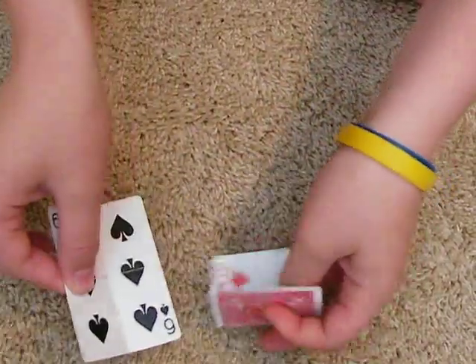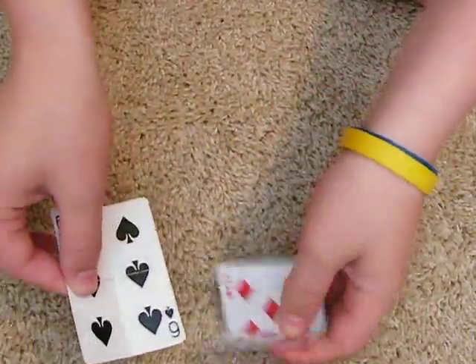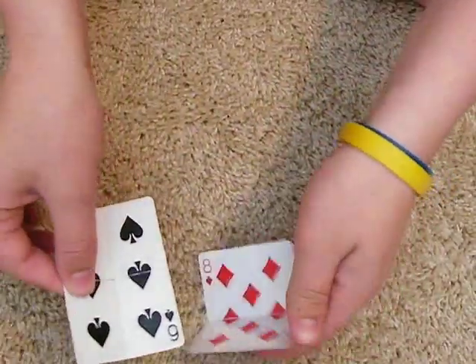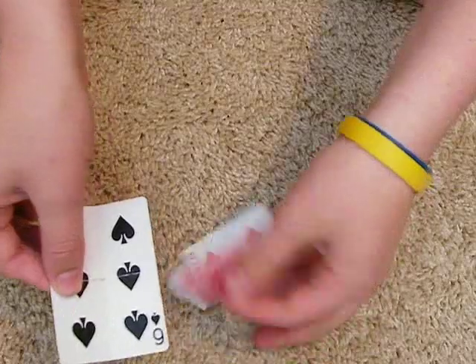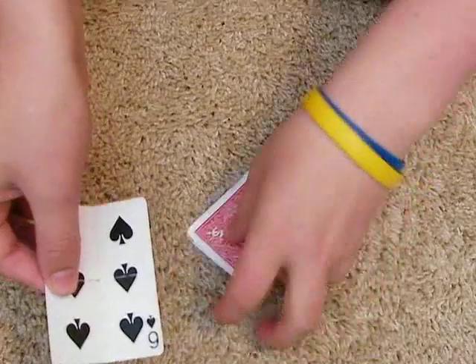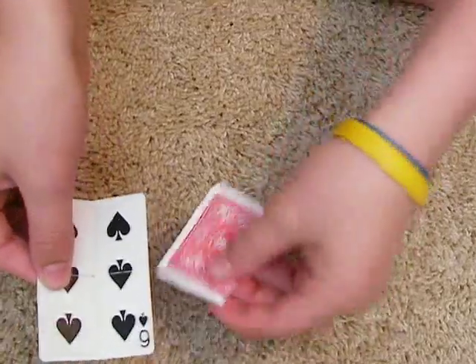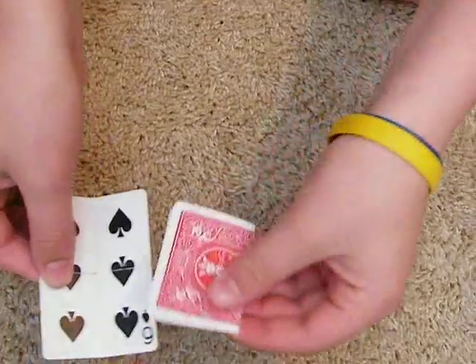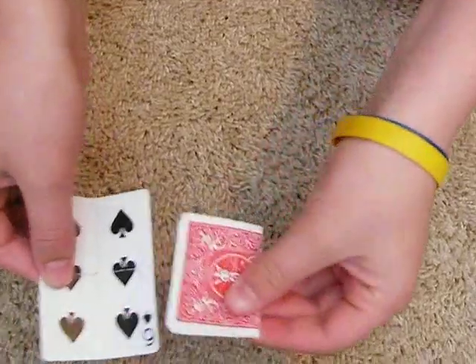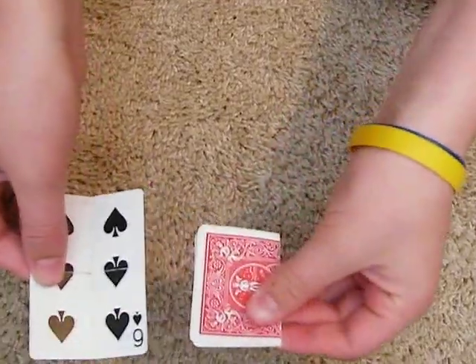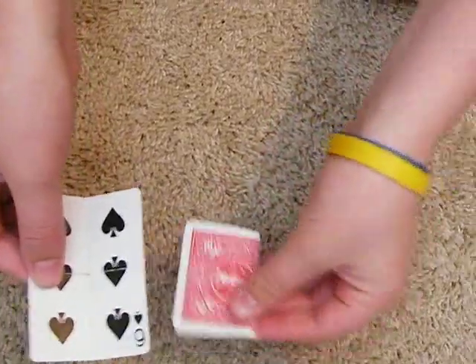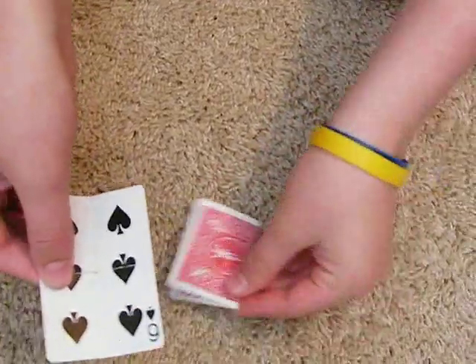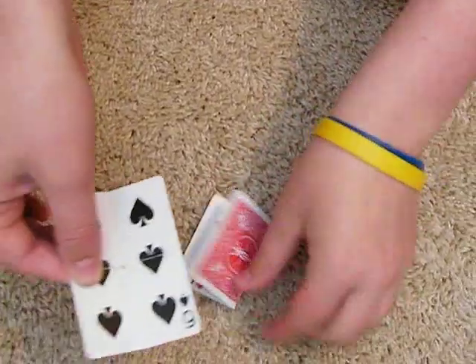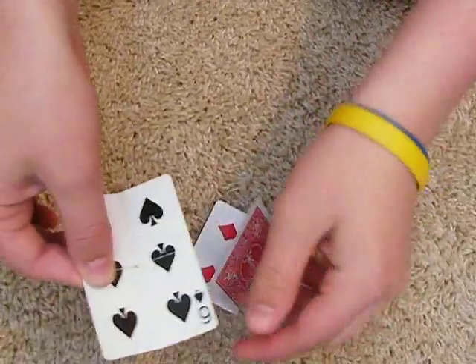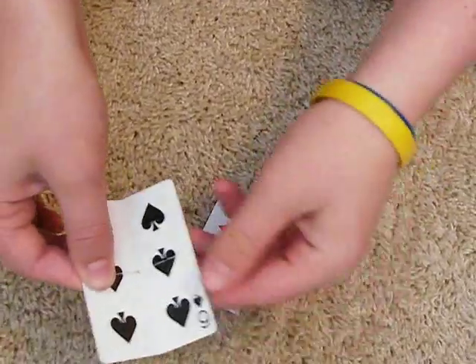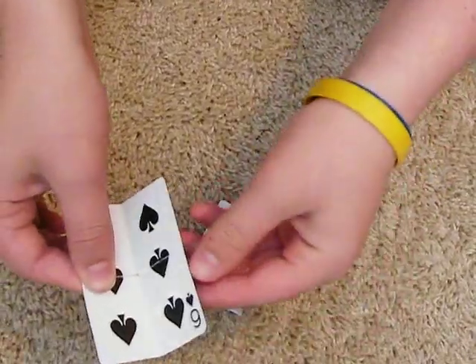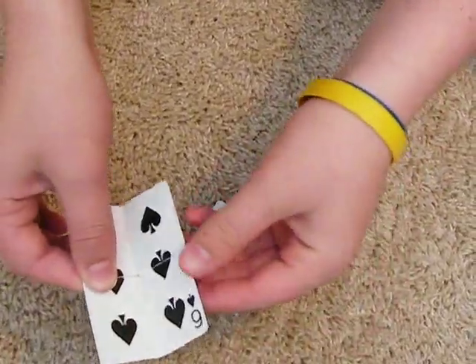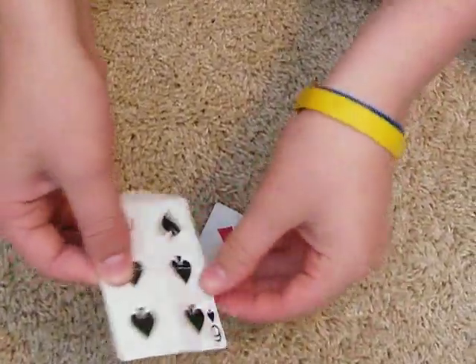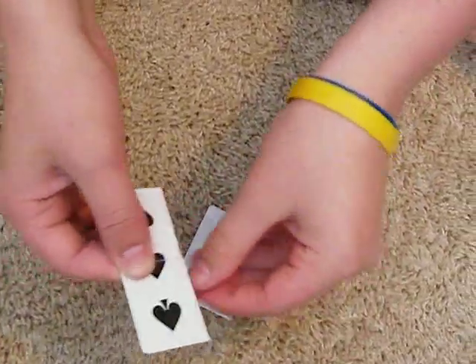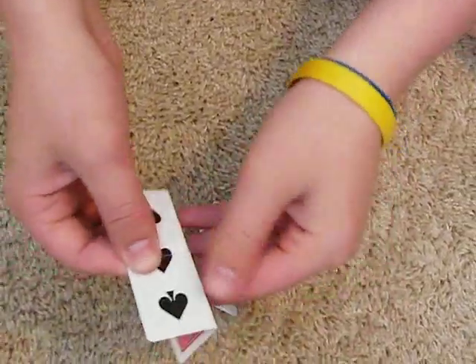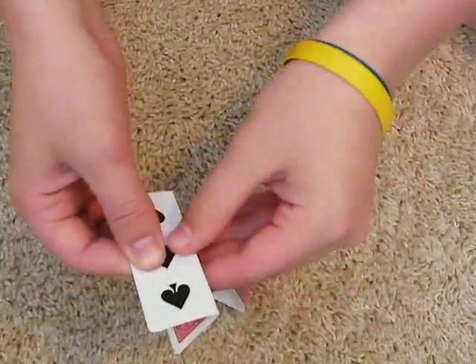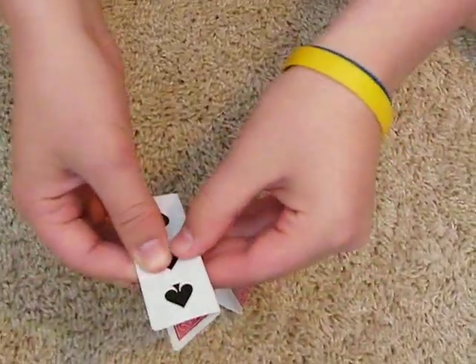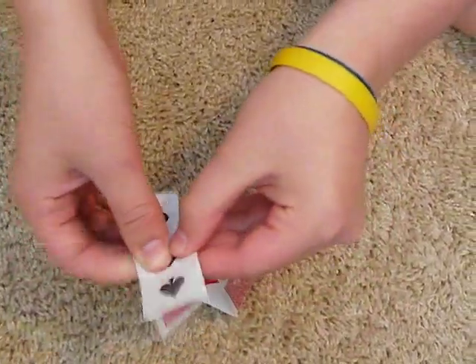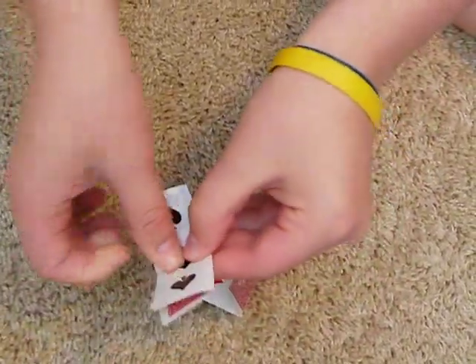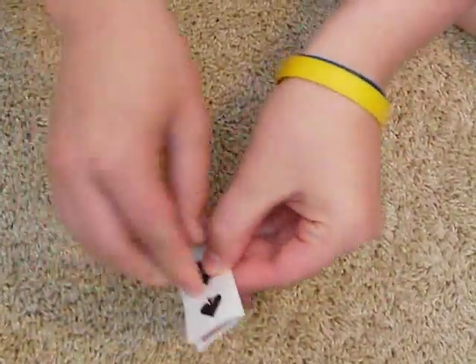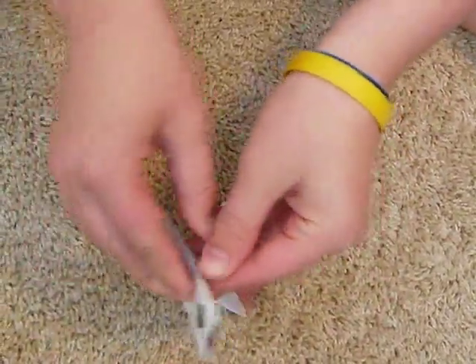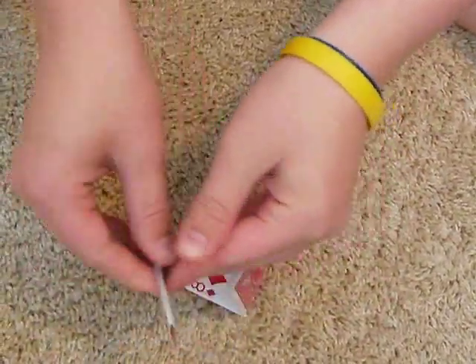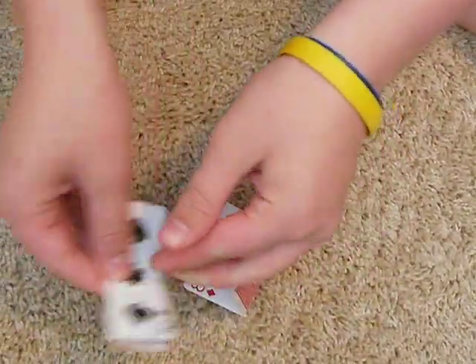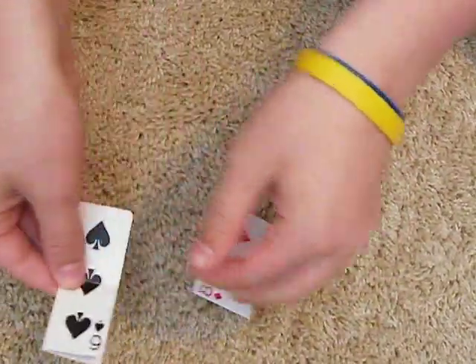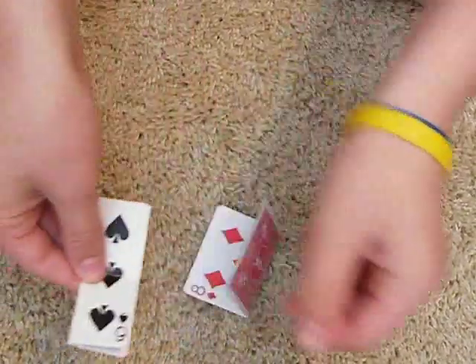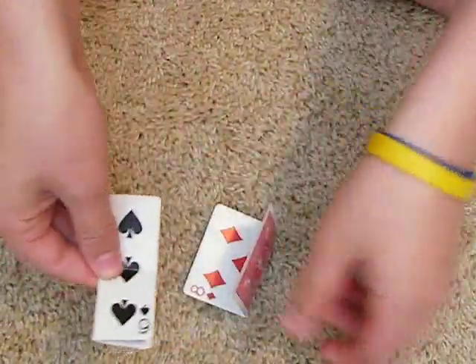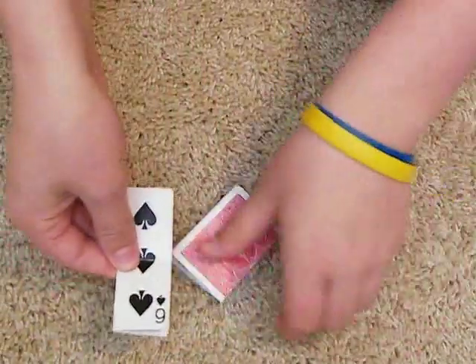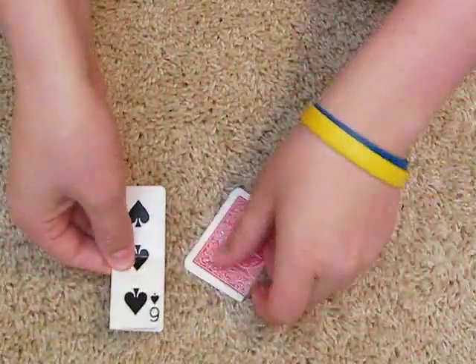I'm just going to fold the eight of diamonds like that. I'm going to fold the six of spades back like that.